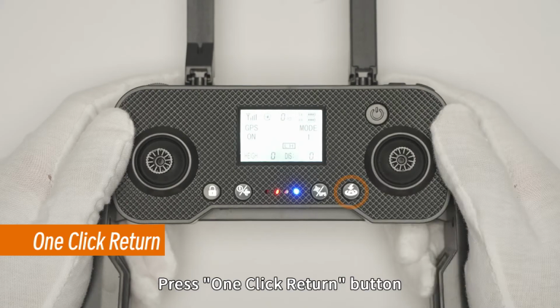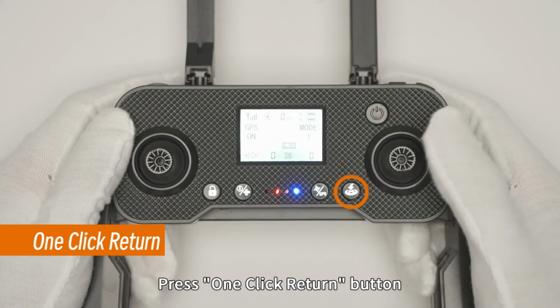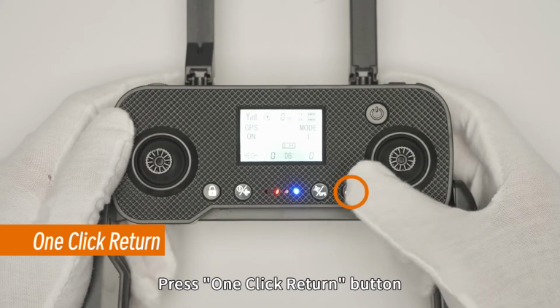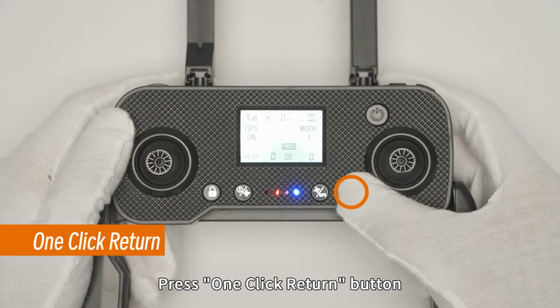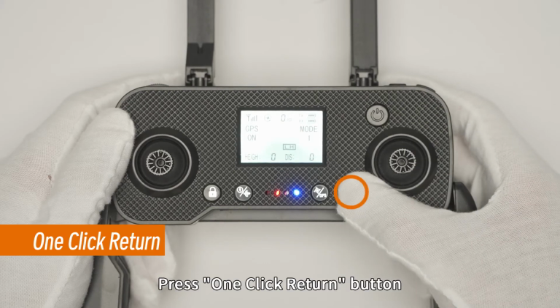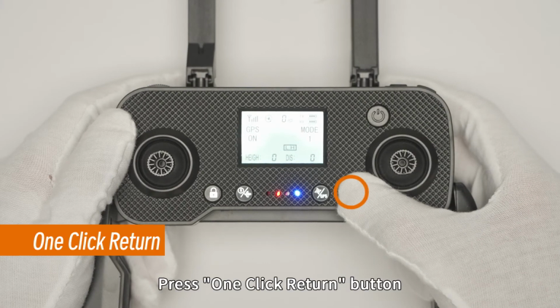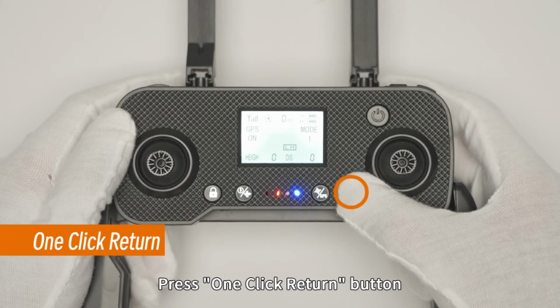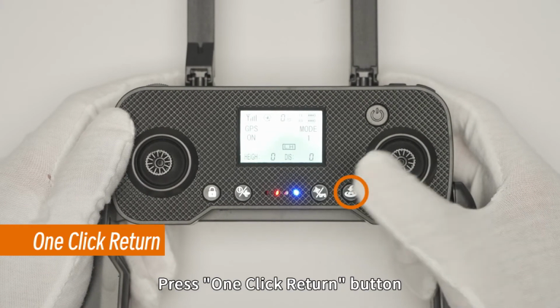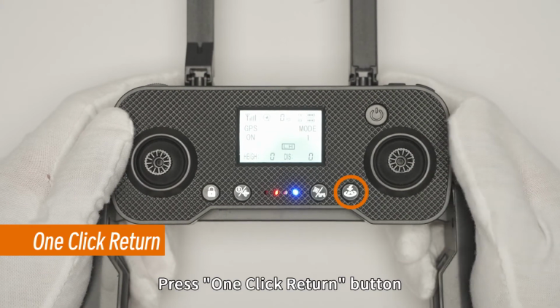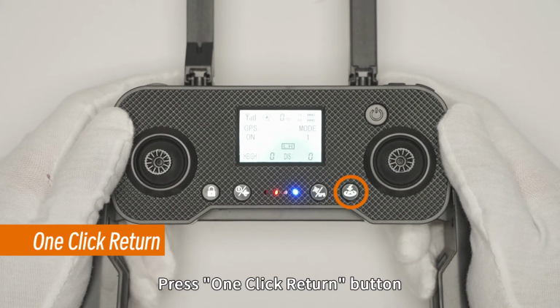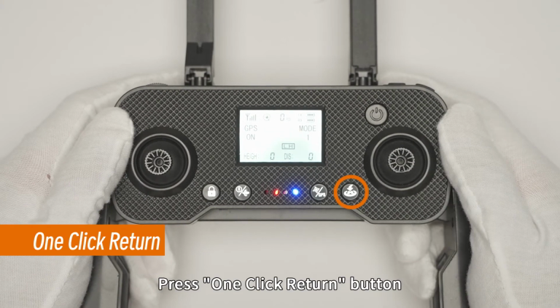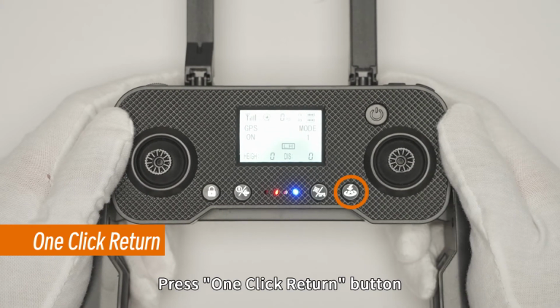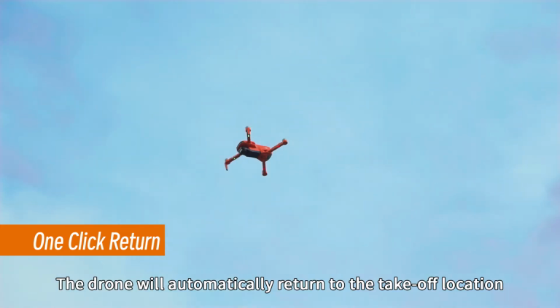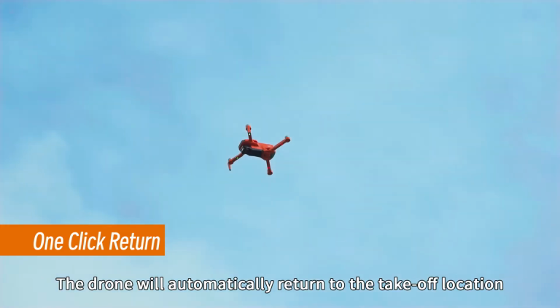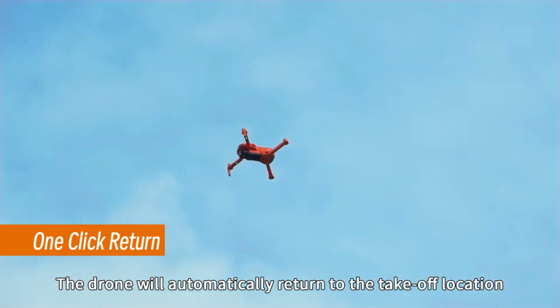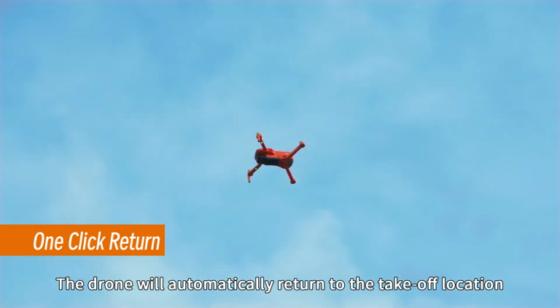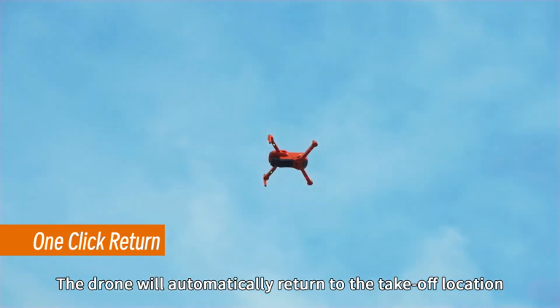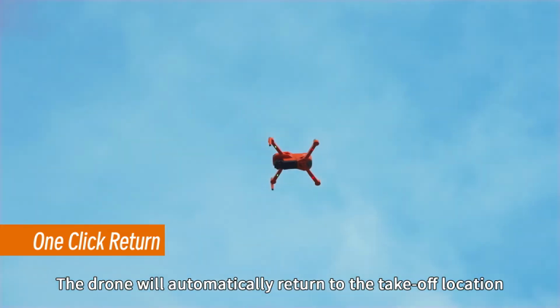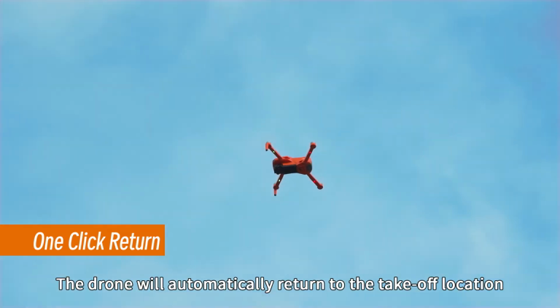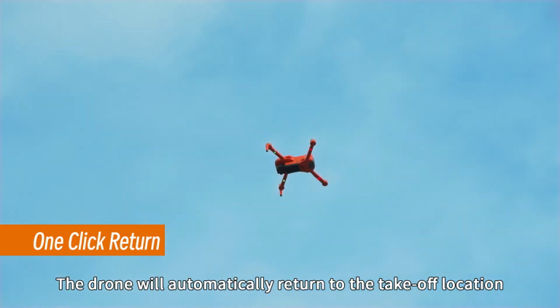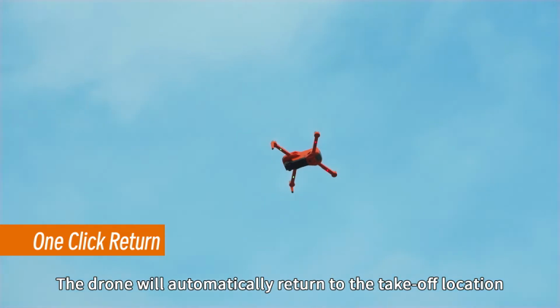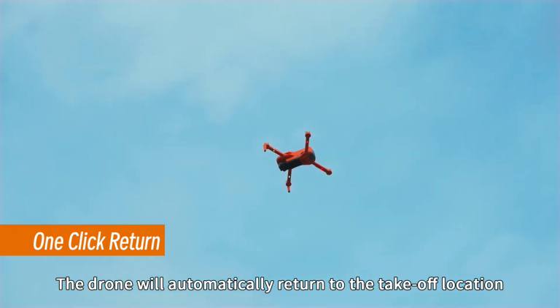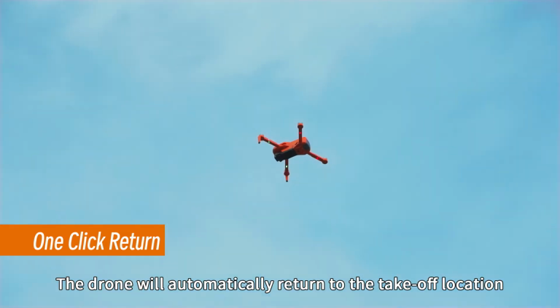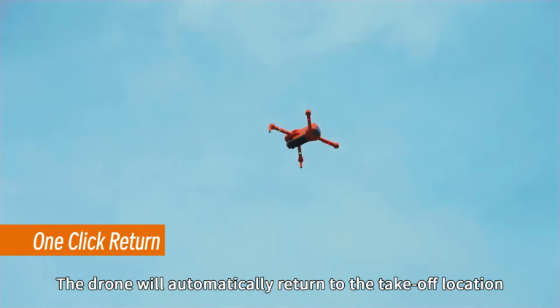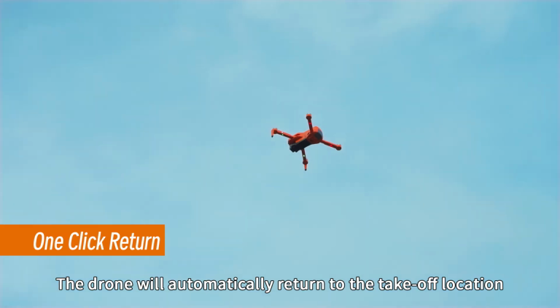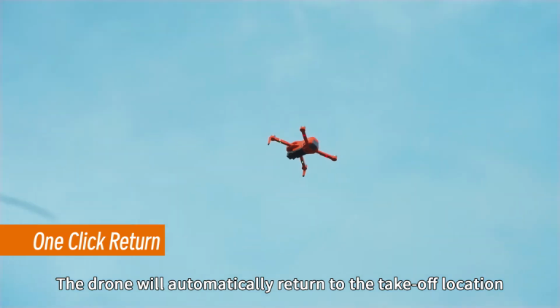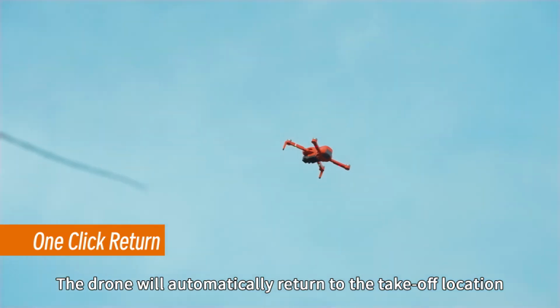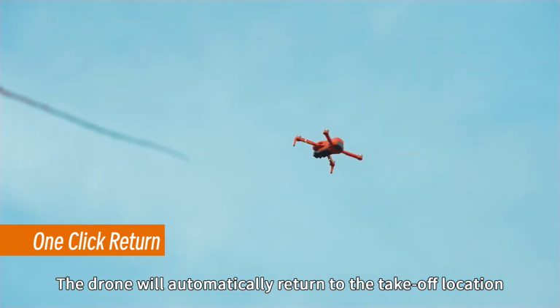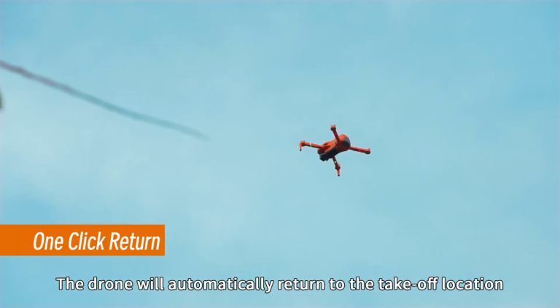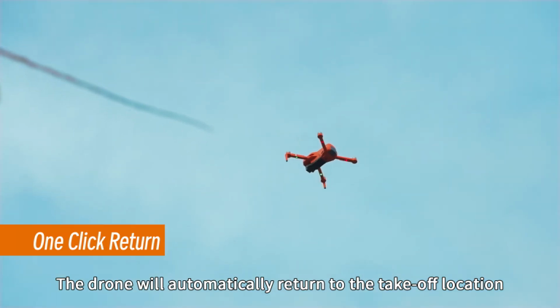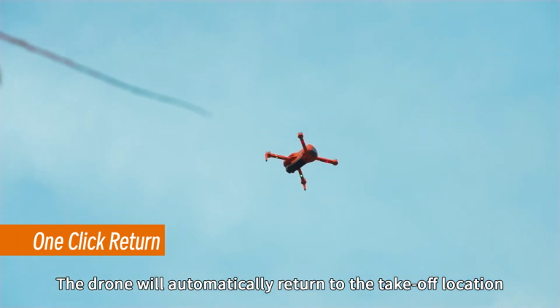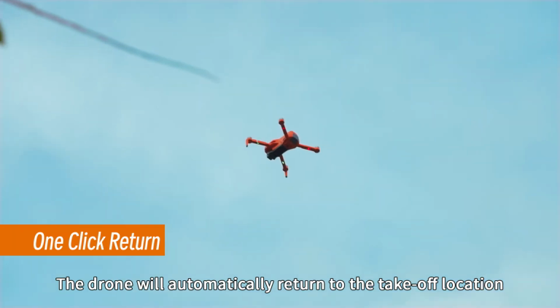Press the one-click return button and the drone will automatically return to the take-off location.